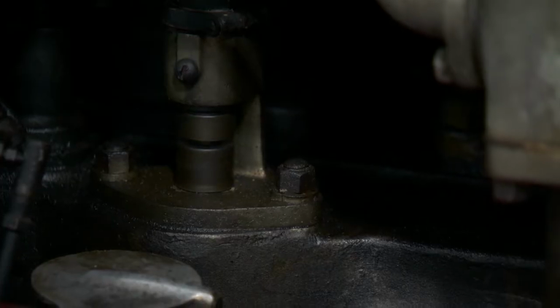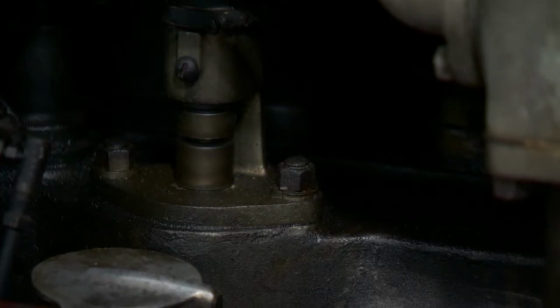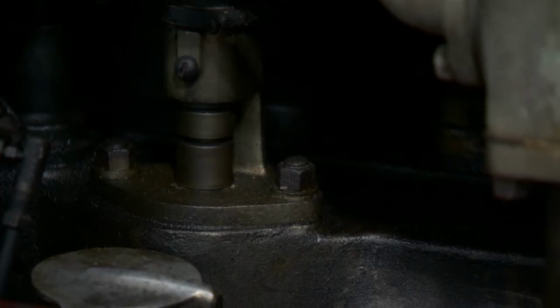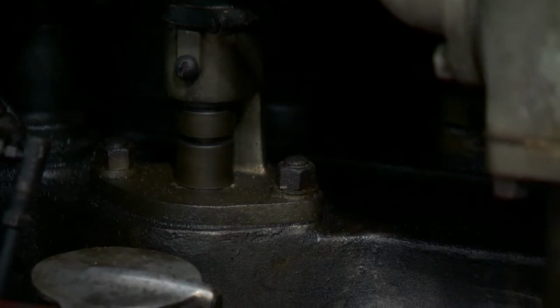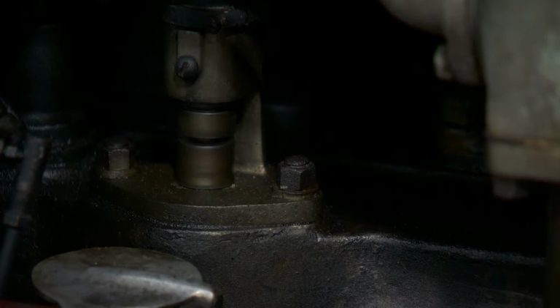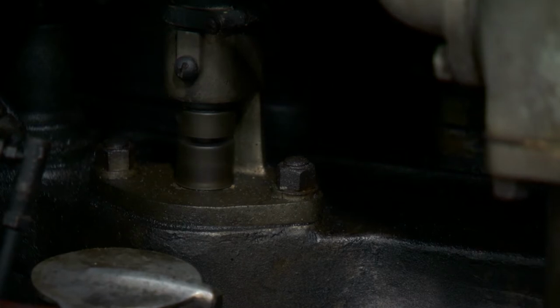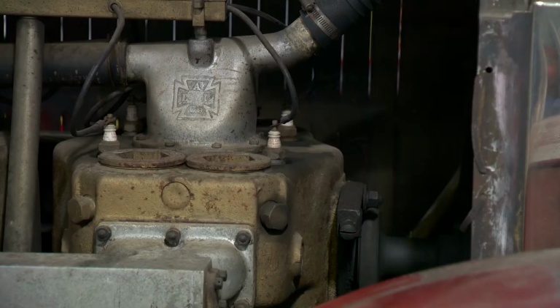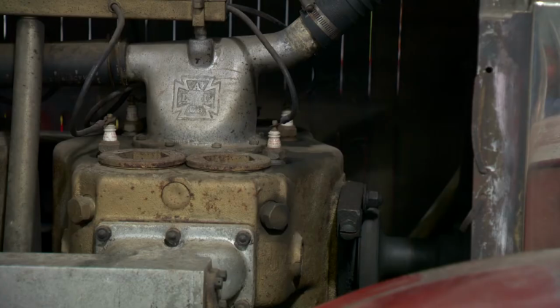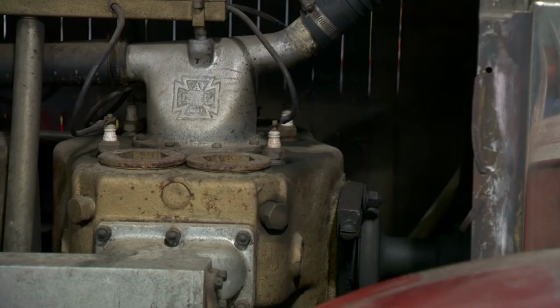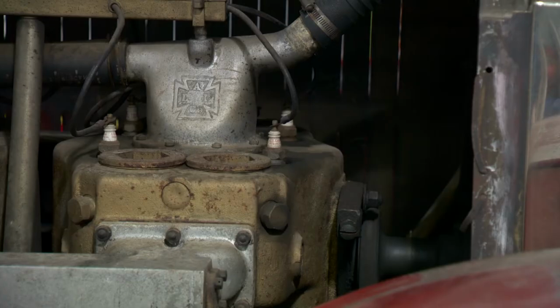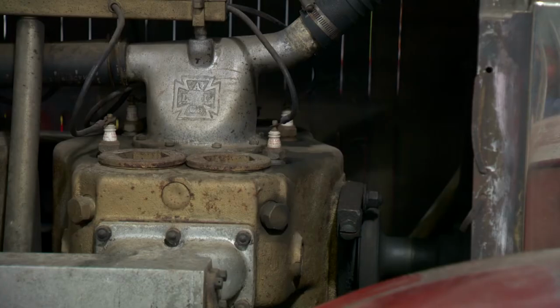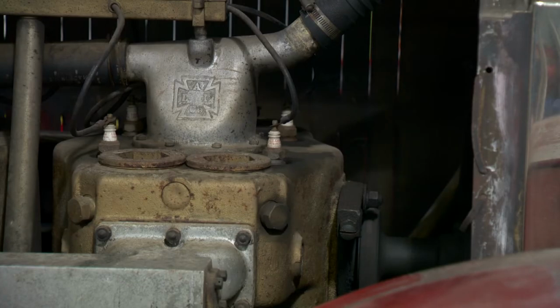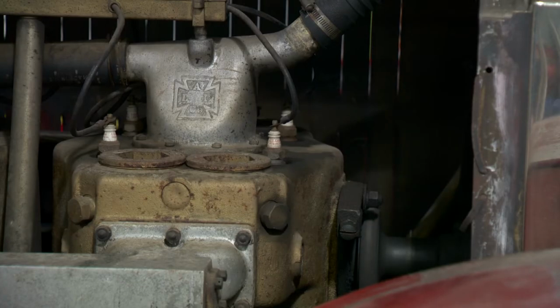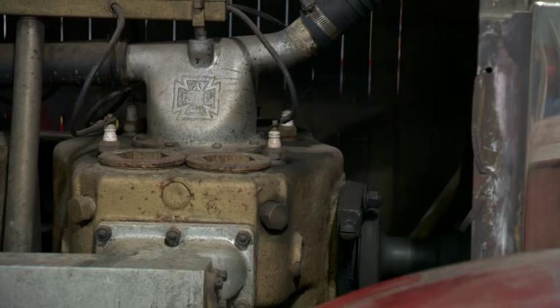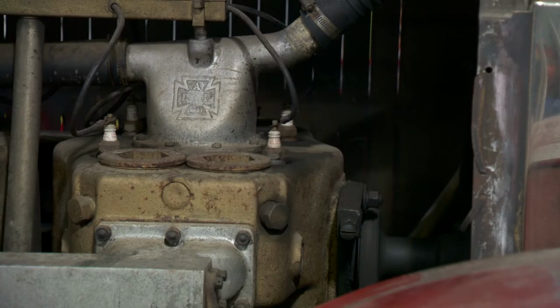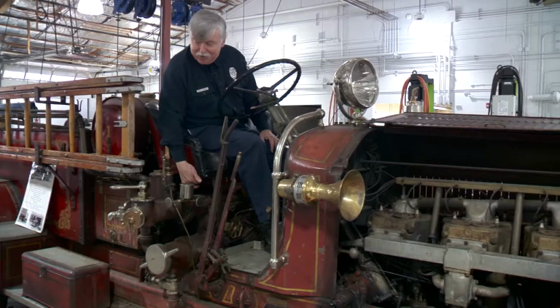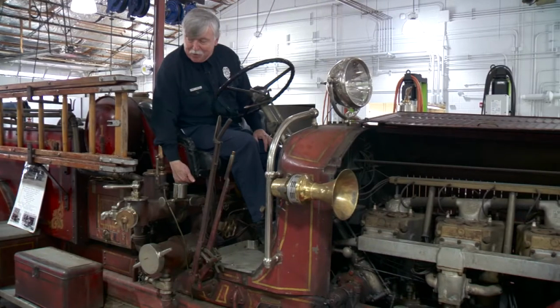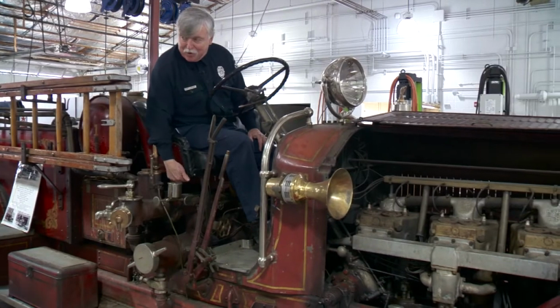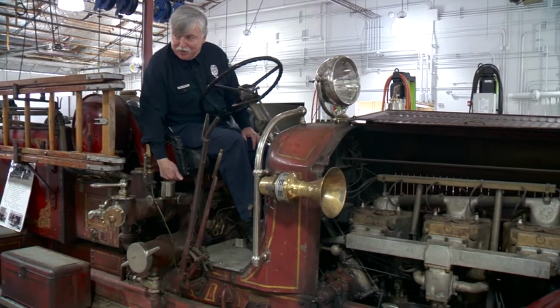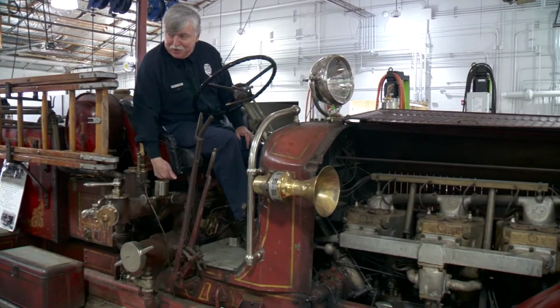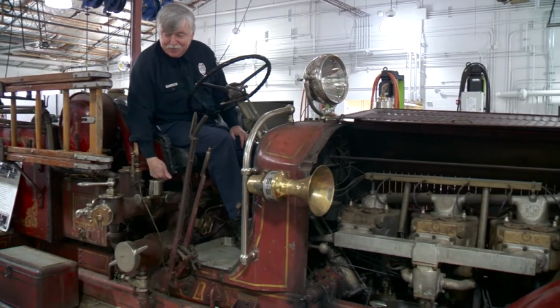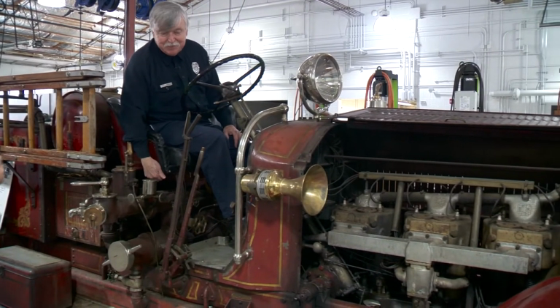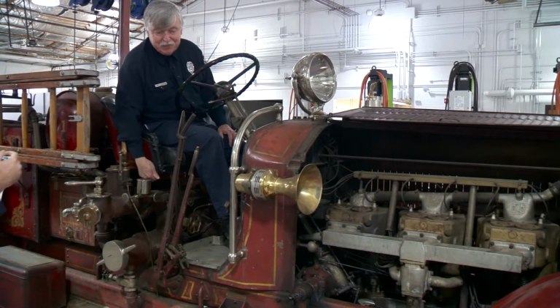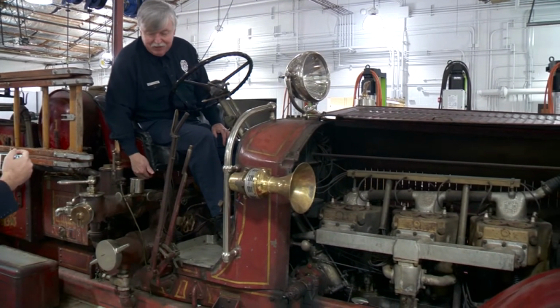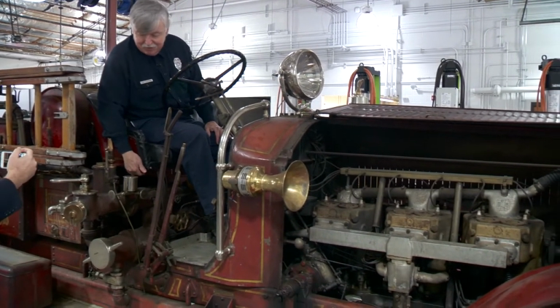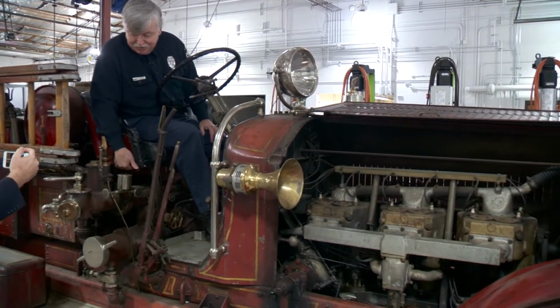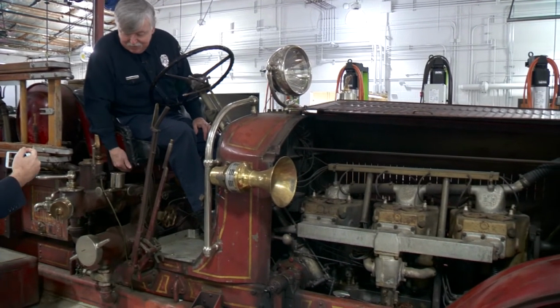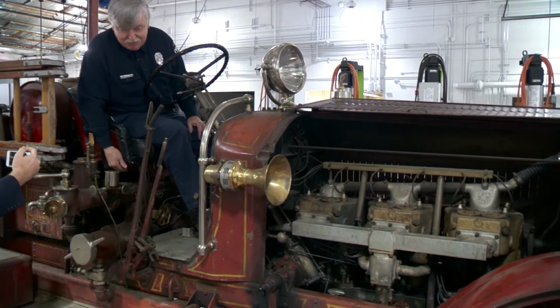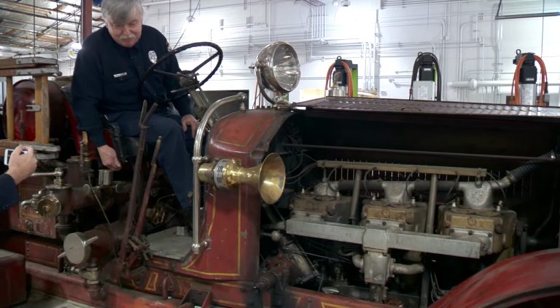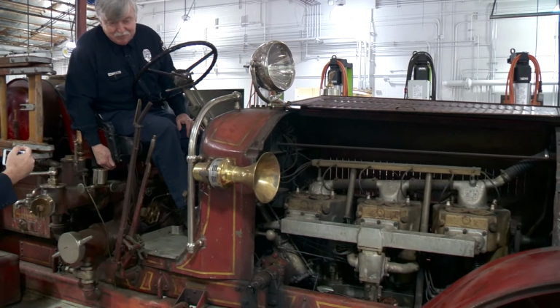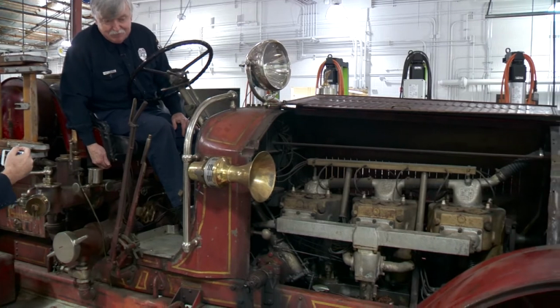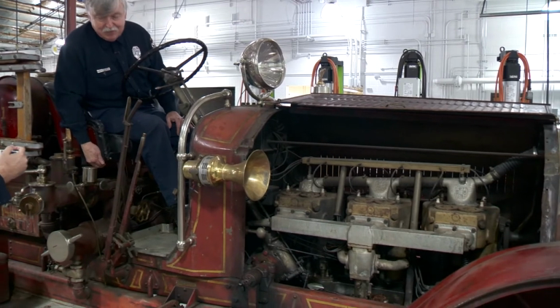And now, more than 90 years later, TVFR is donating the engine back to the city that first bought it.